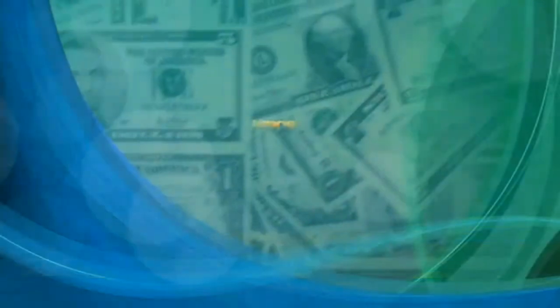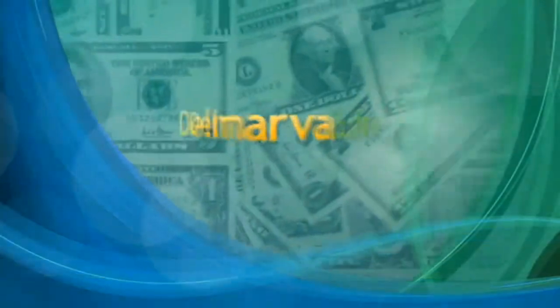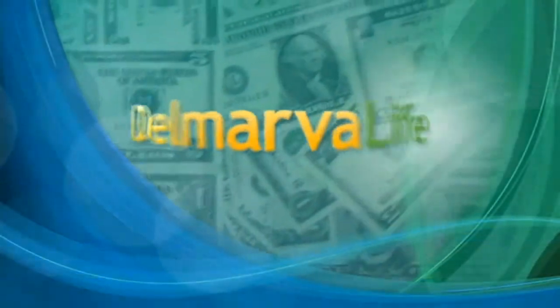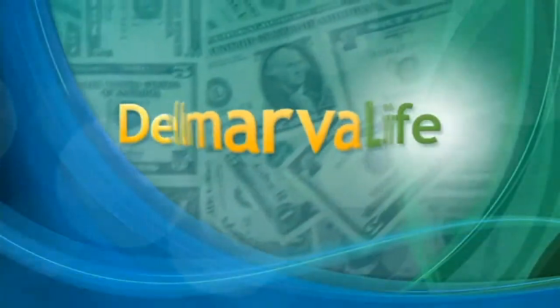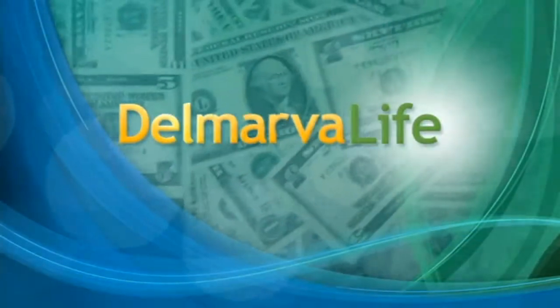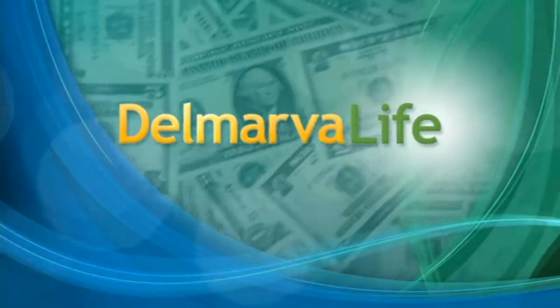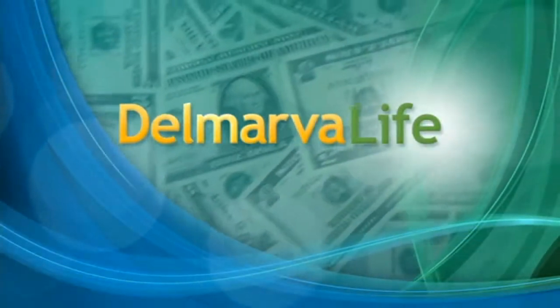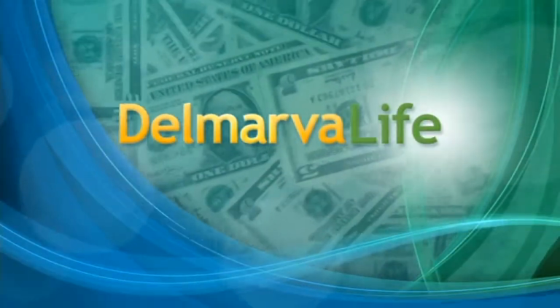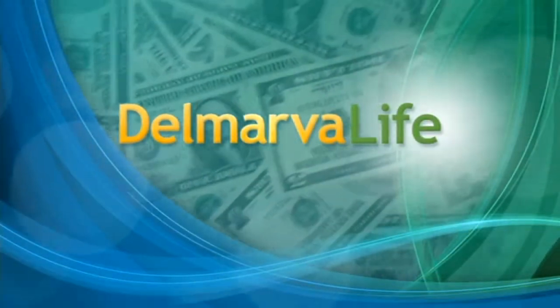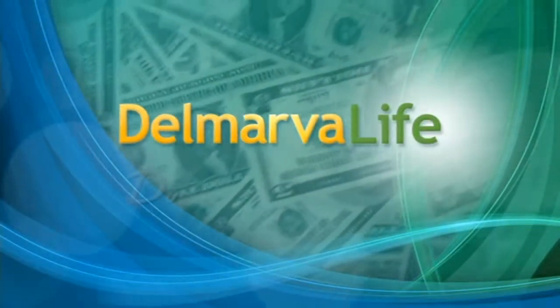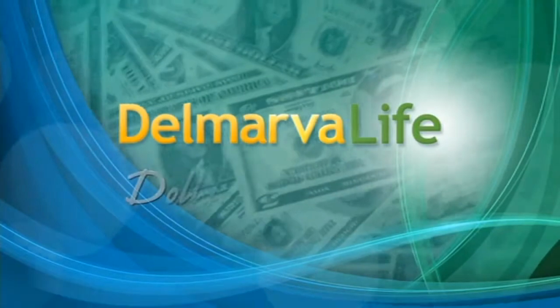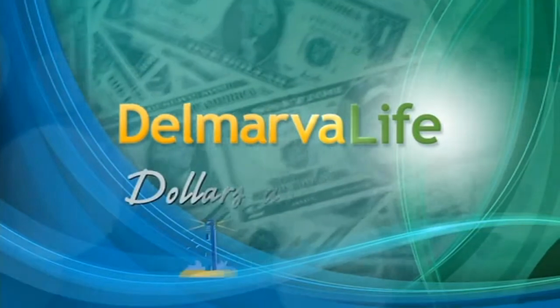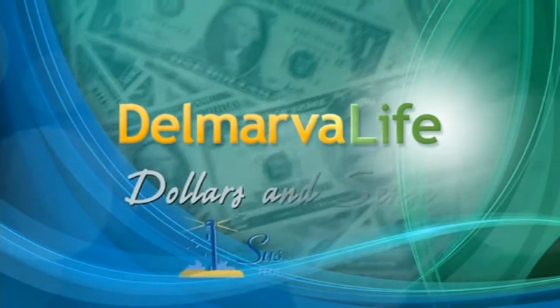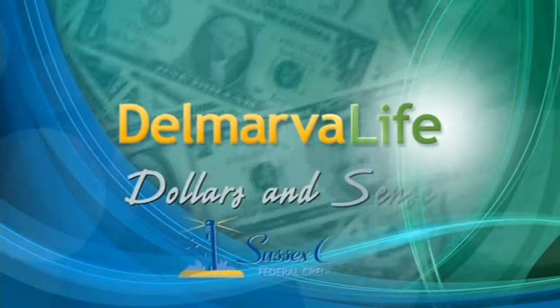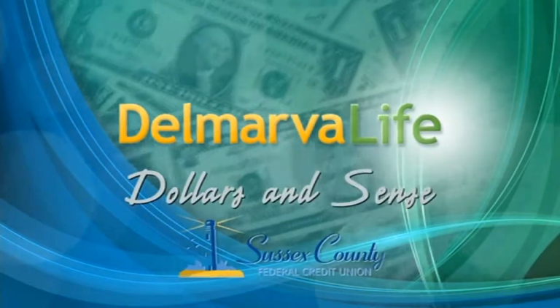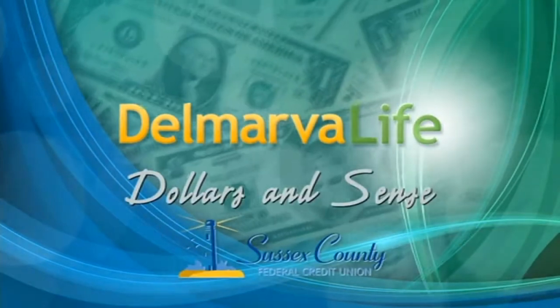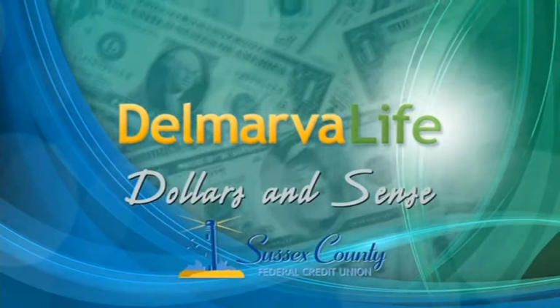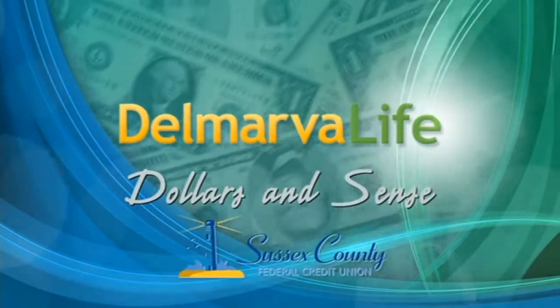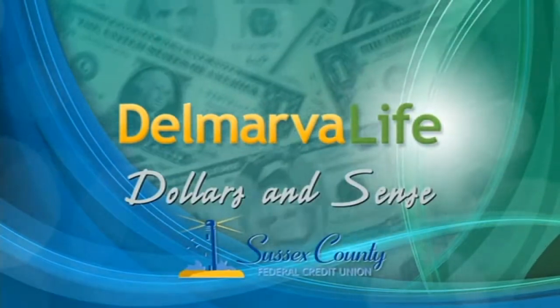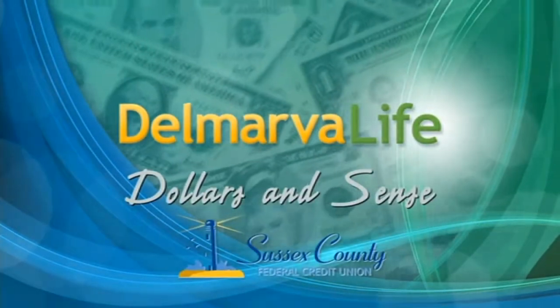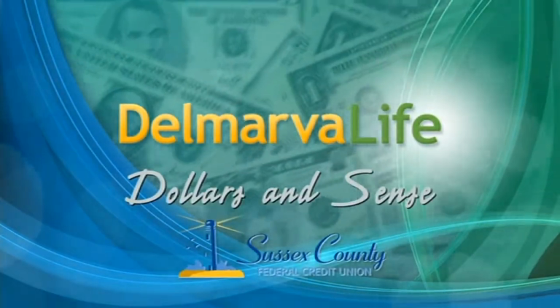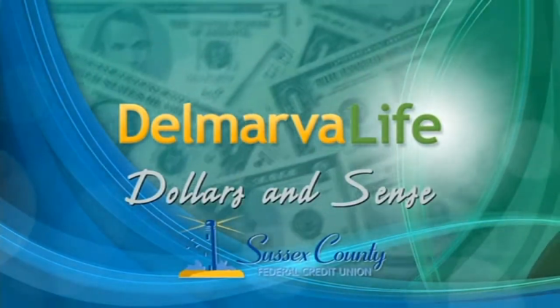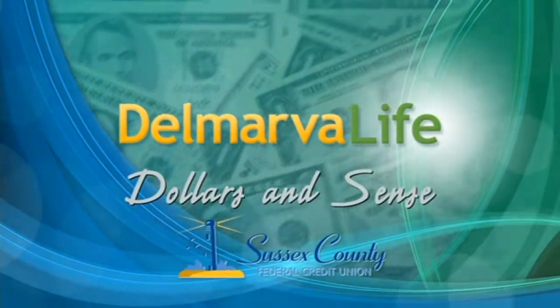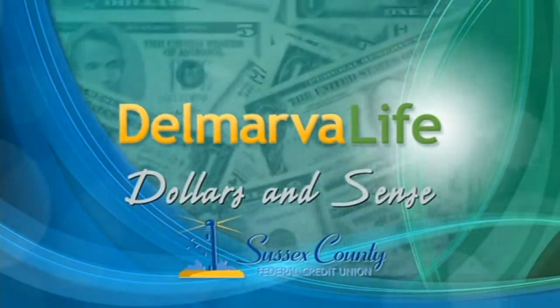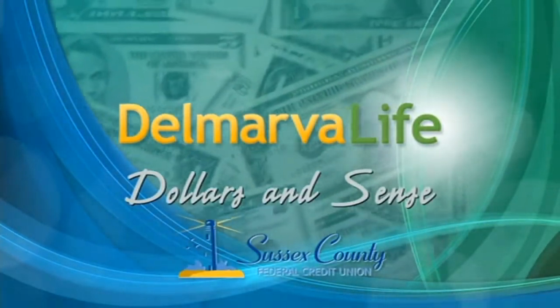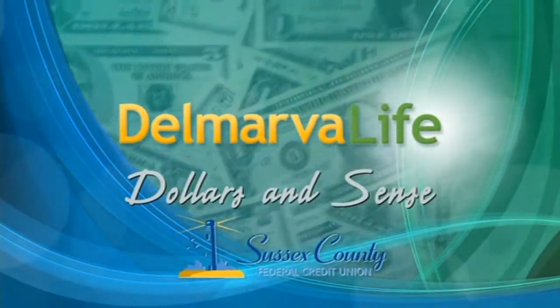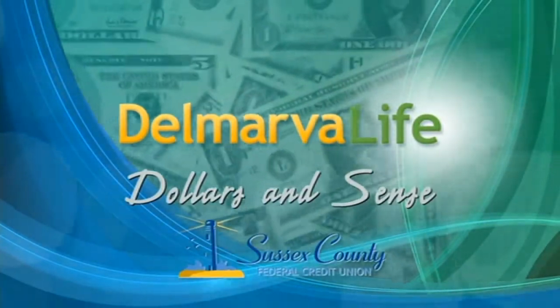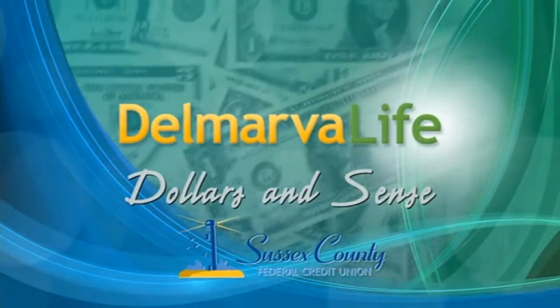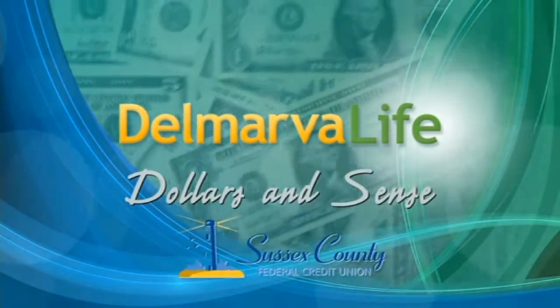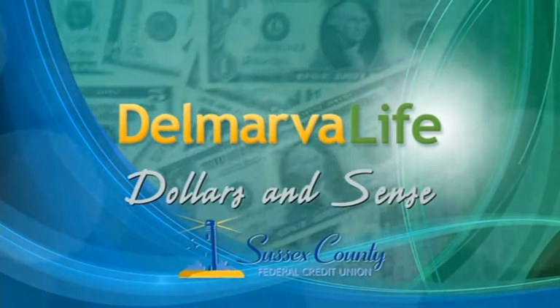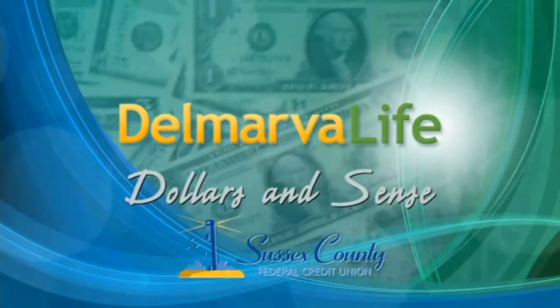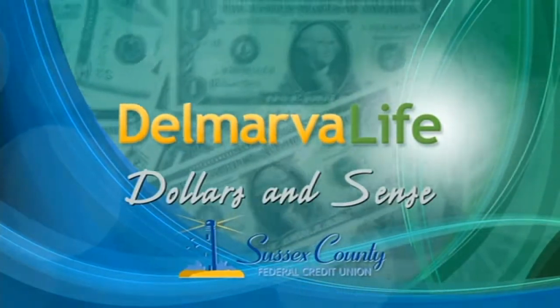But first, we've teamed up with Sussex County Federal Credit Union to help you make better sense of your money. Here's Deb with this week's tip.